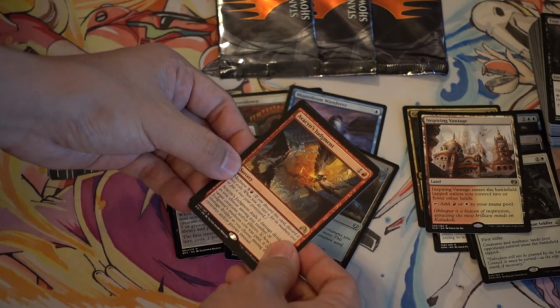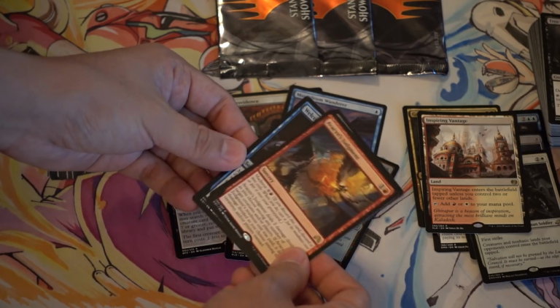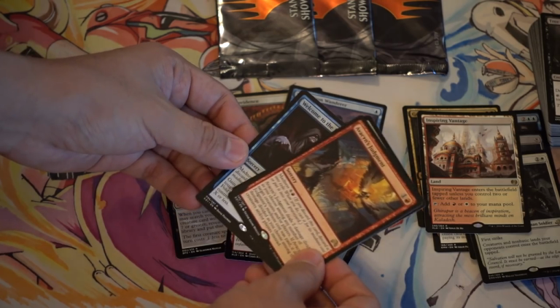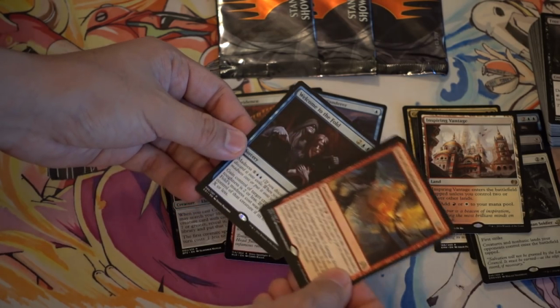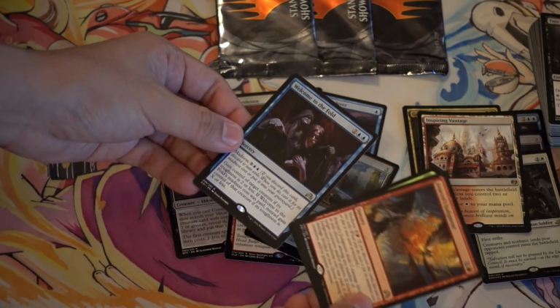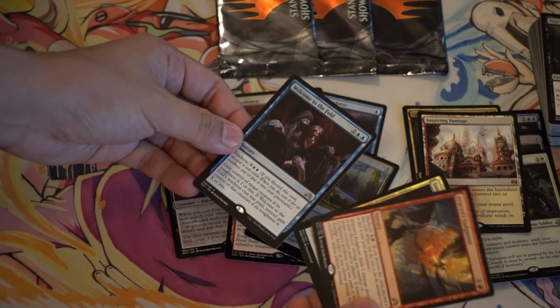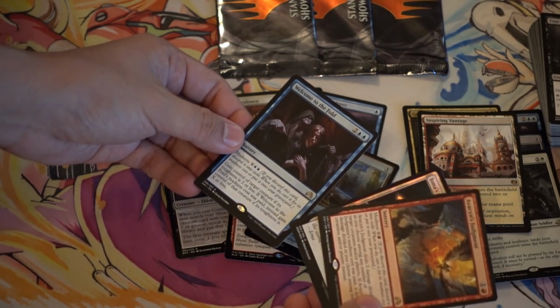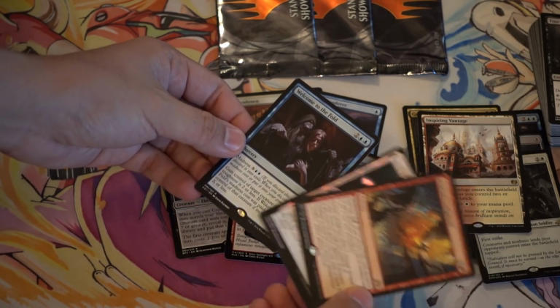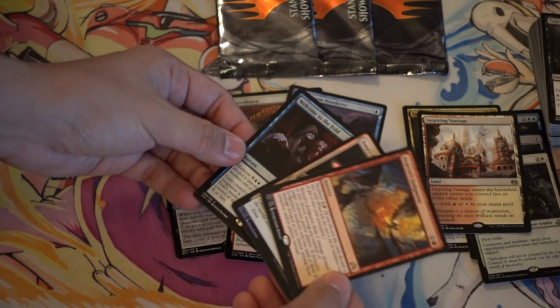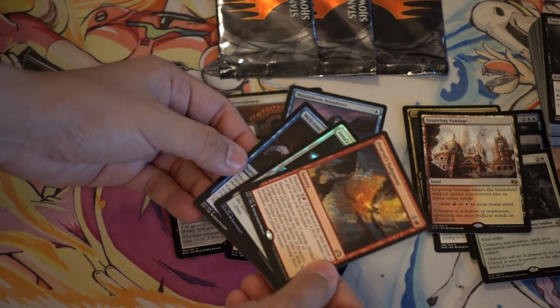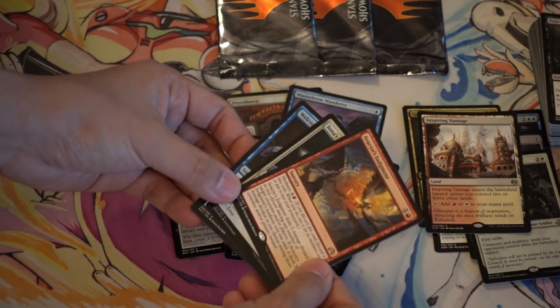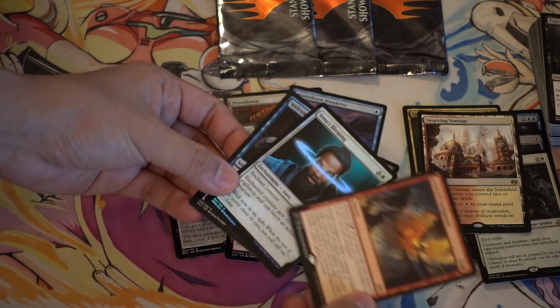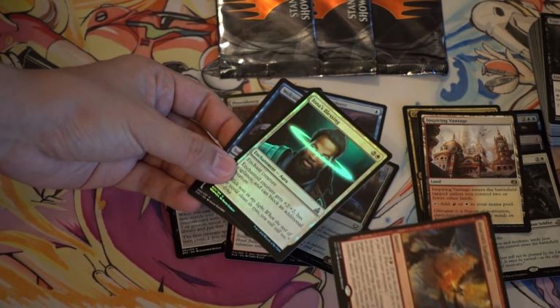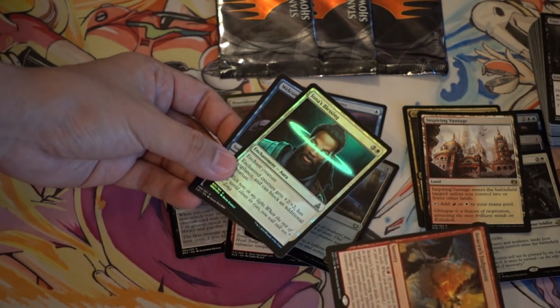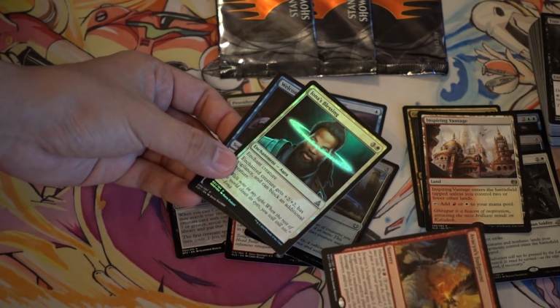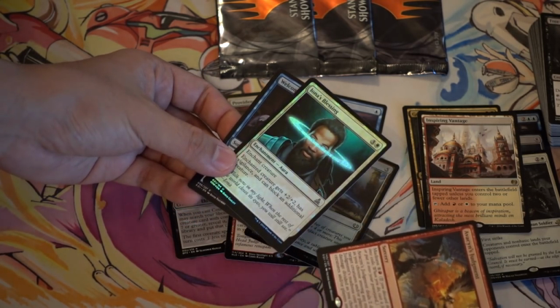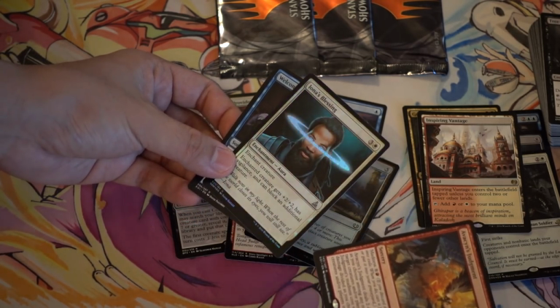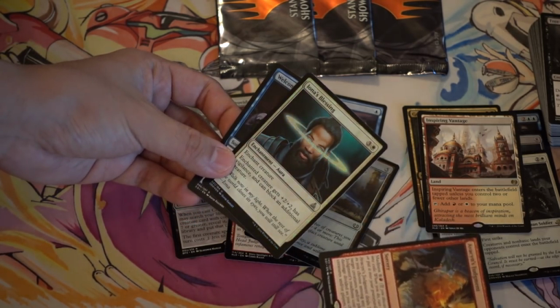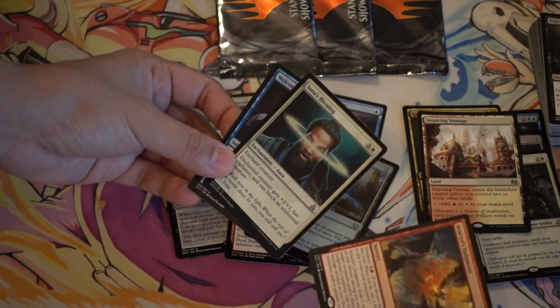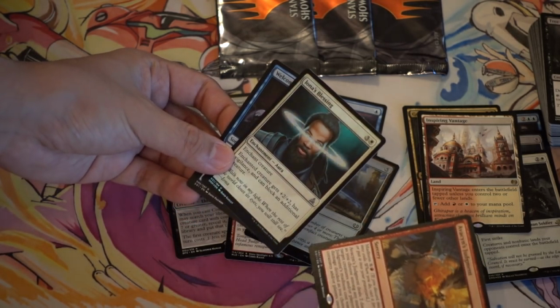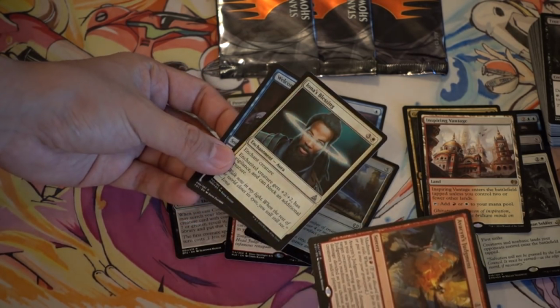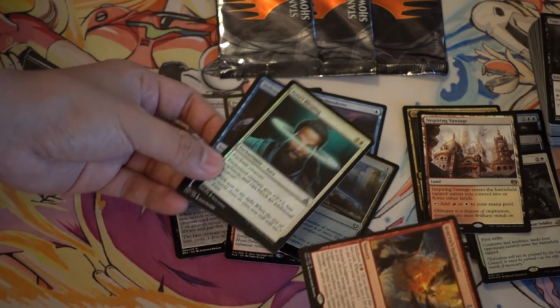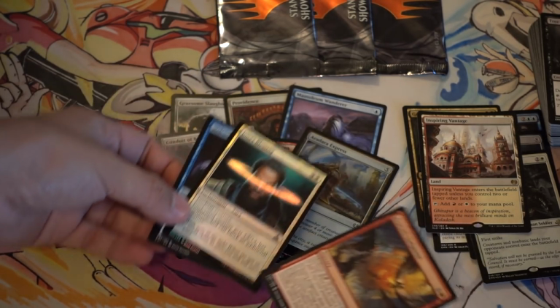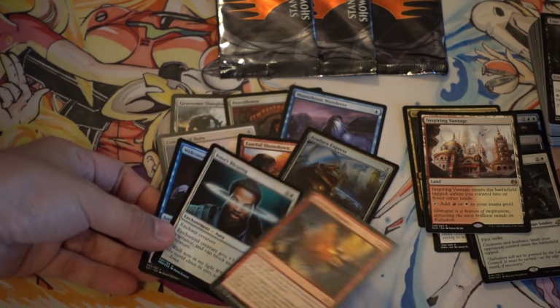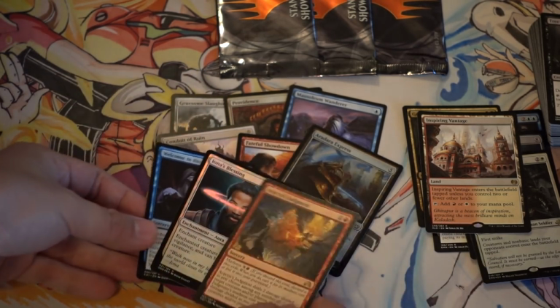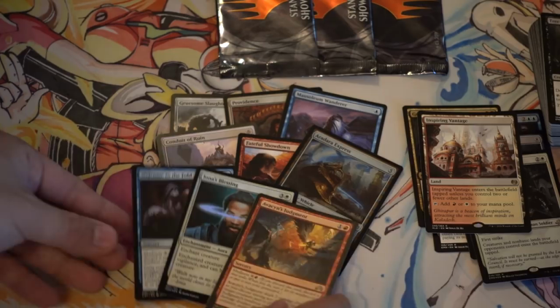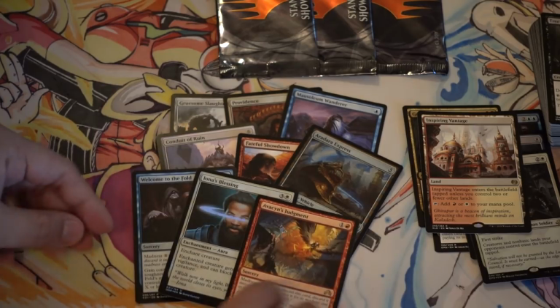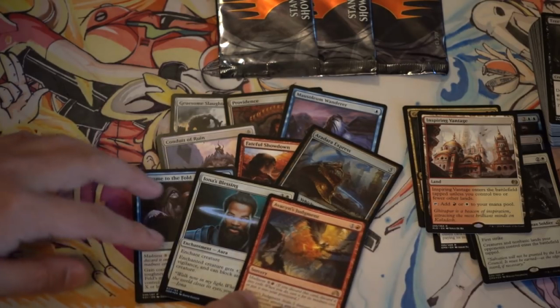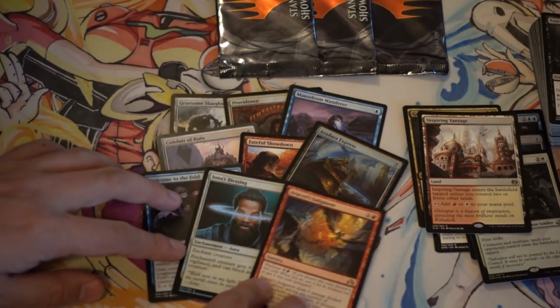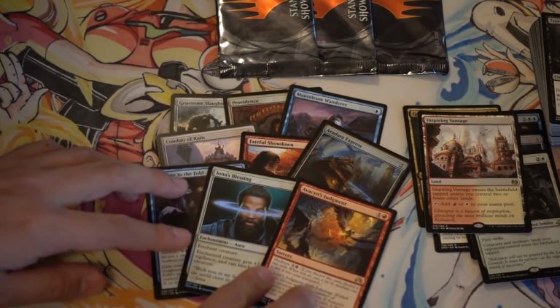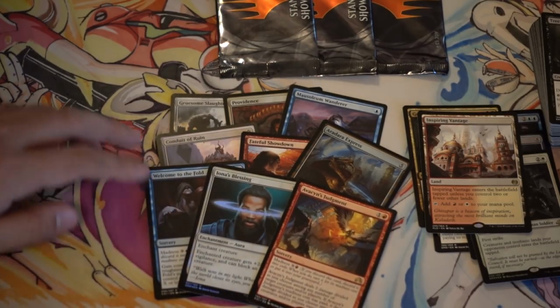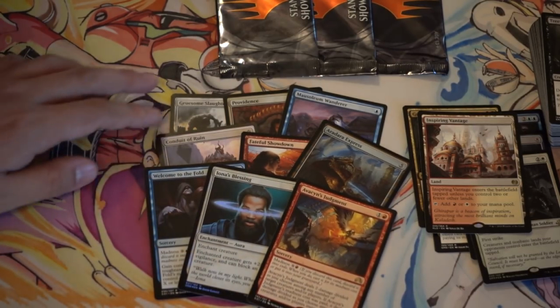Arlinn's Judgment entering as a foil, and Avacyn's Blessing — so there we go.